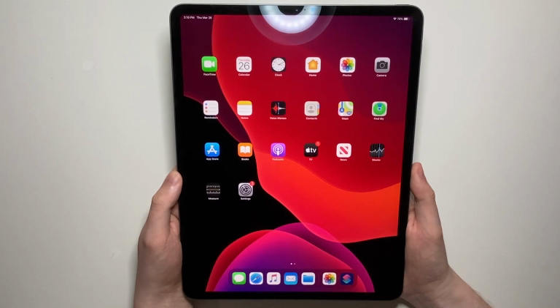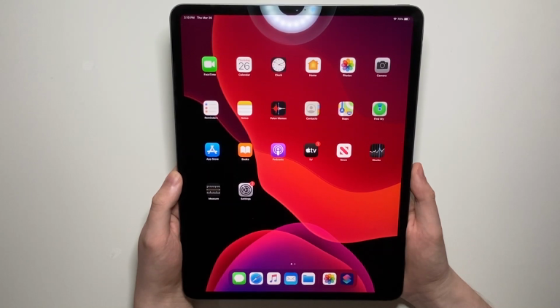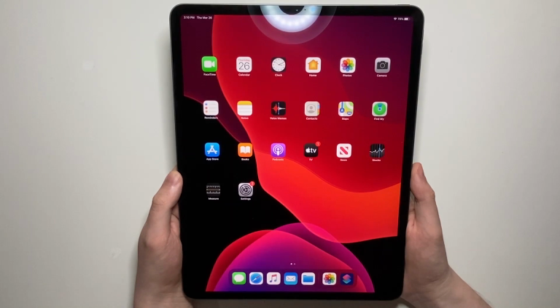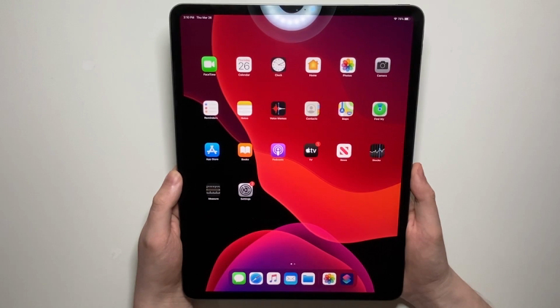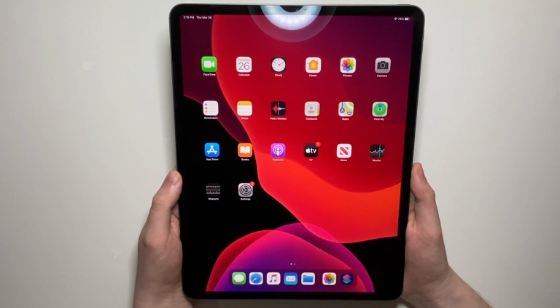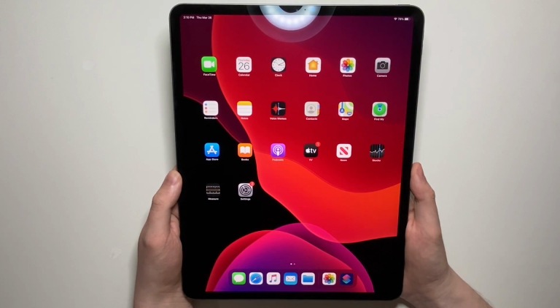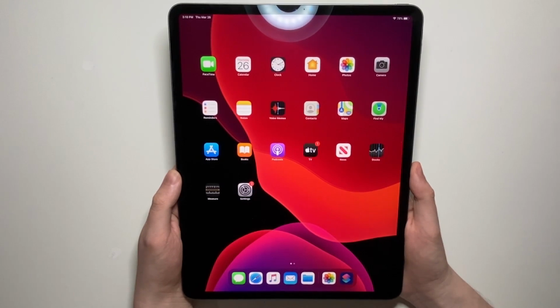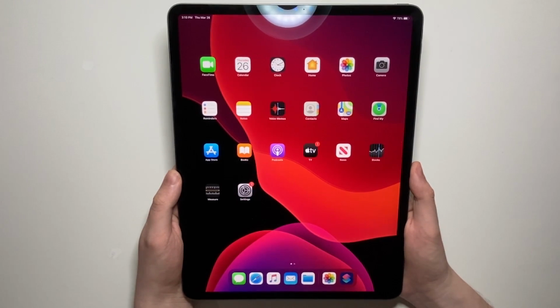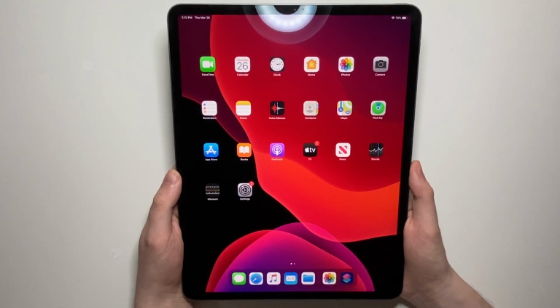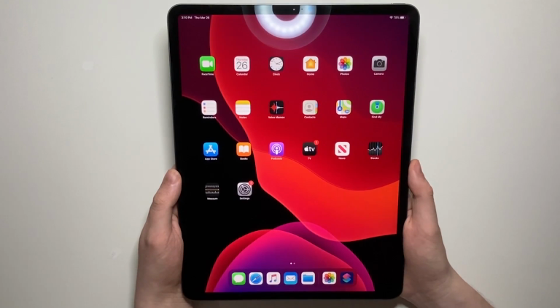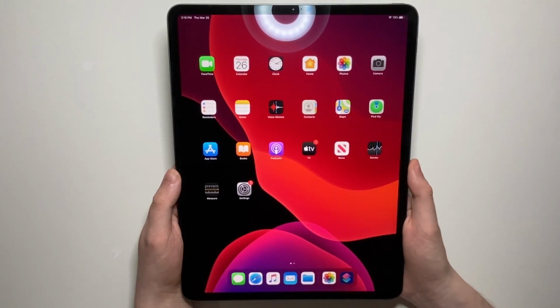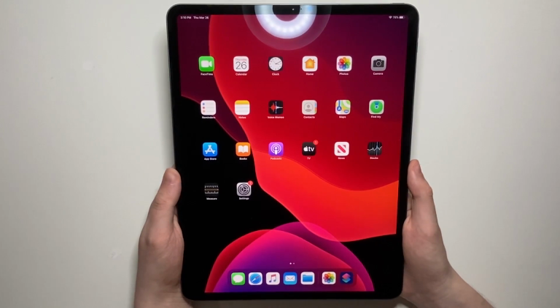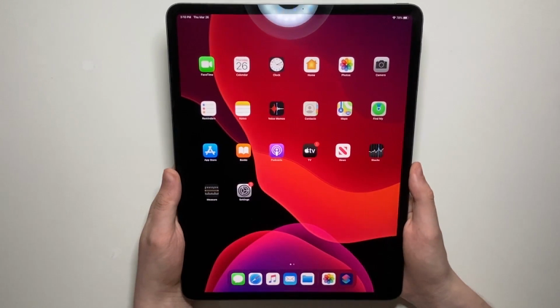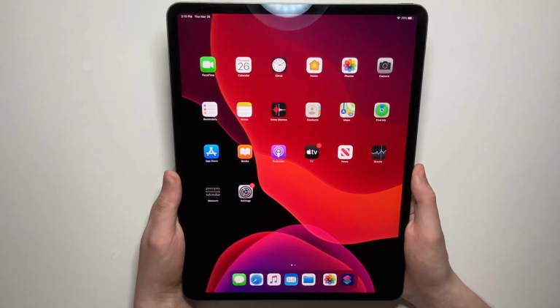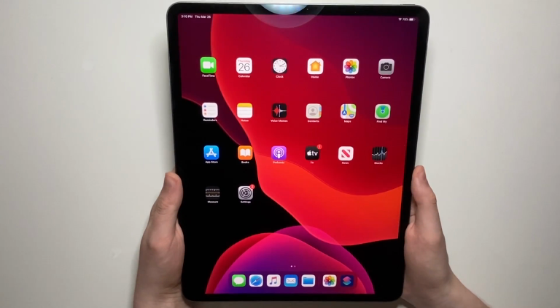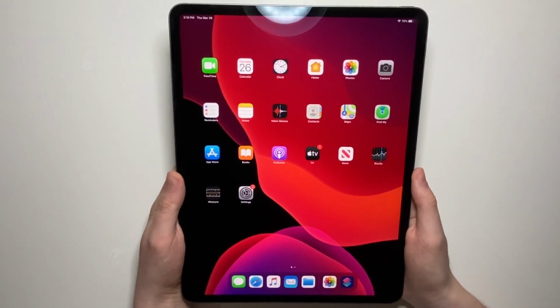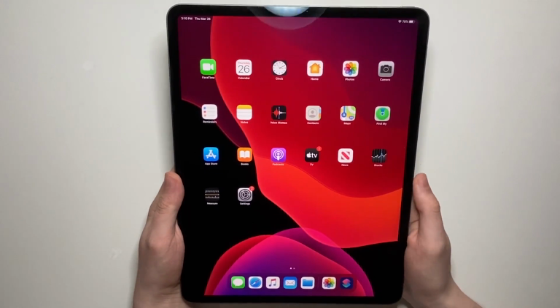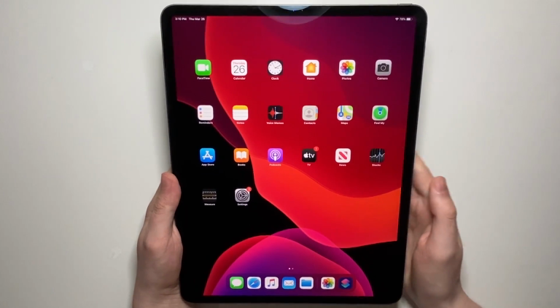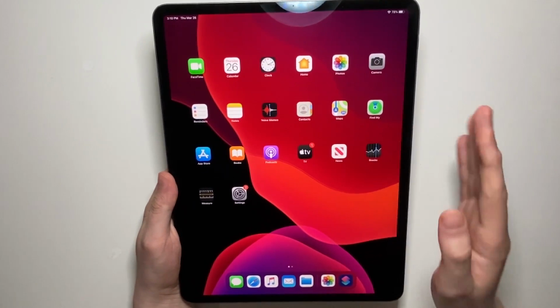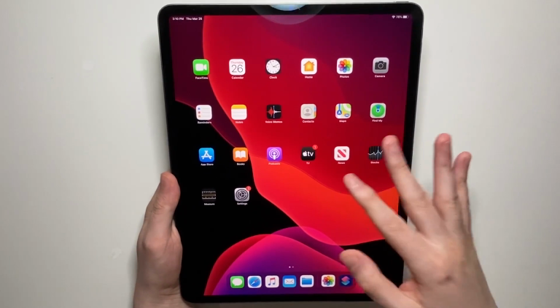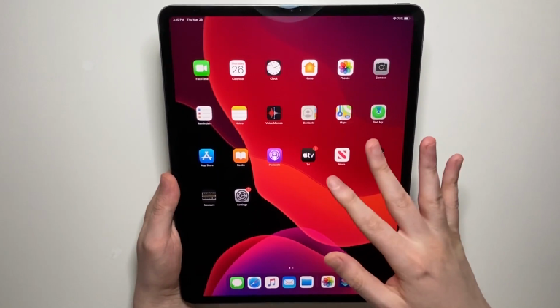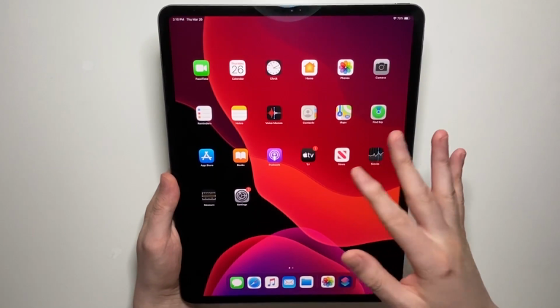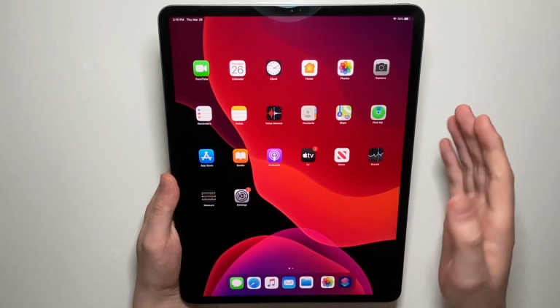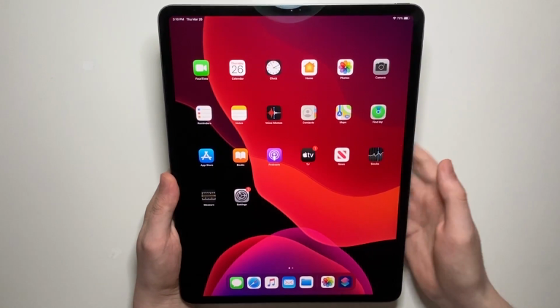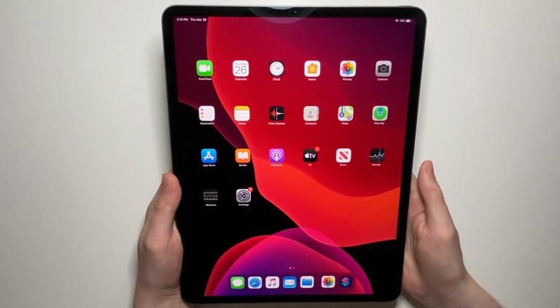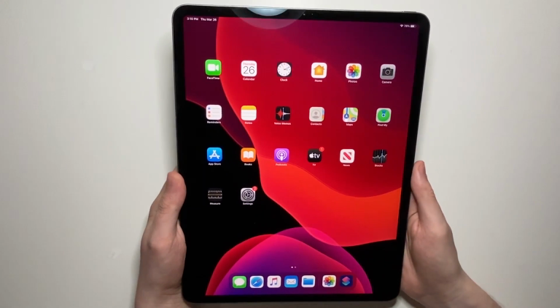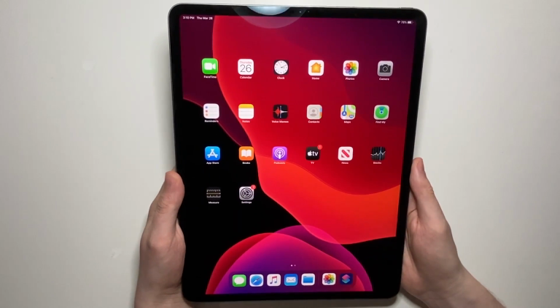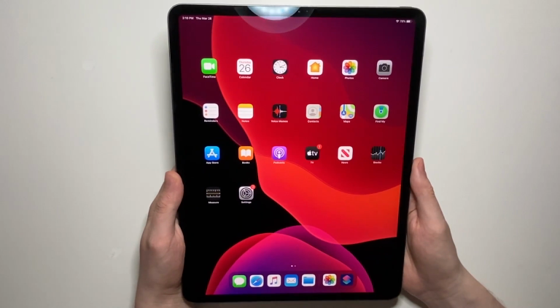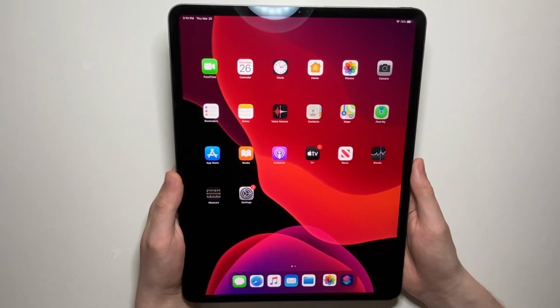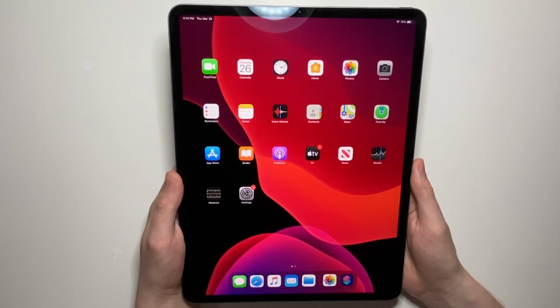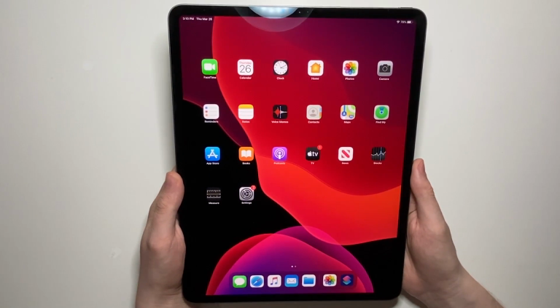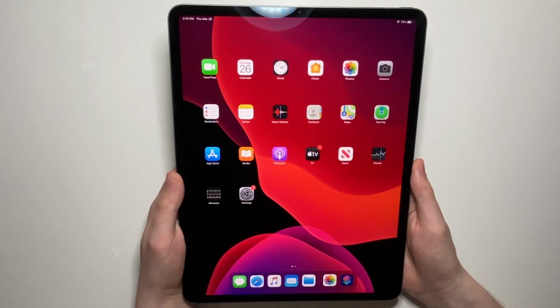Hey guys, so I'm going to show you how to take a screenshot on your iPad Pro or any other iPad.